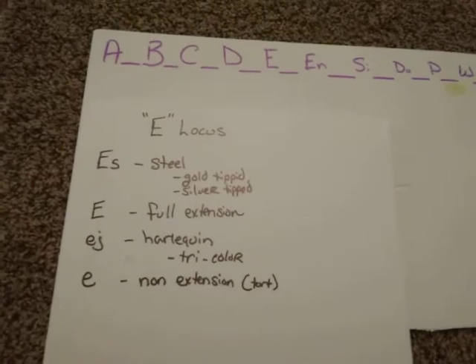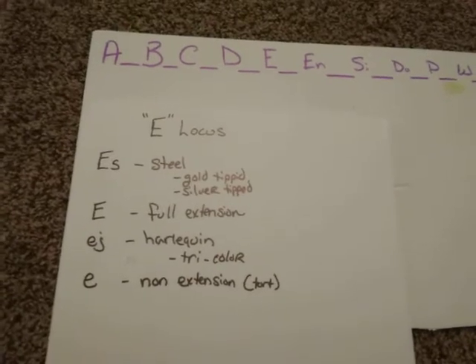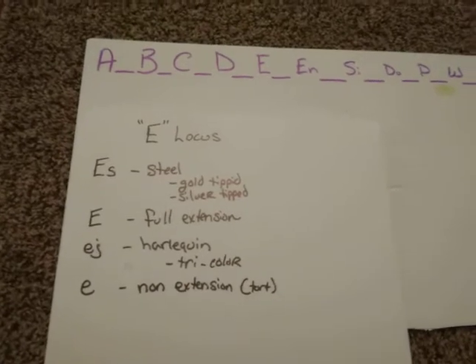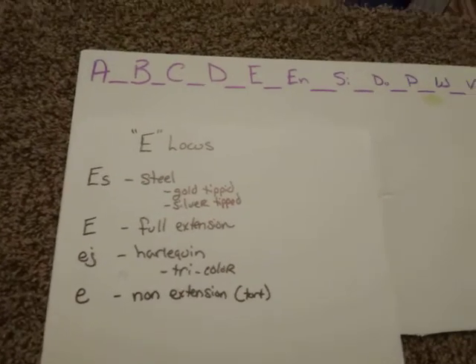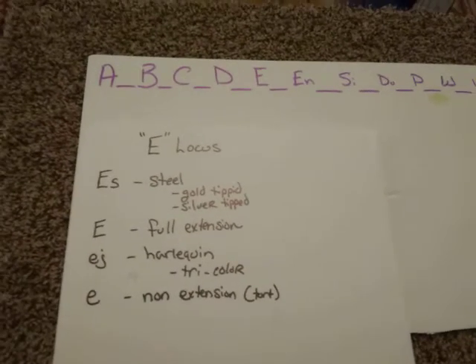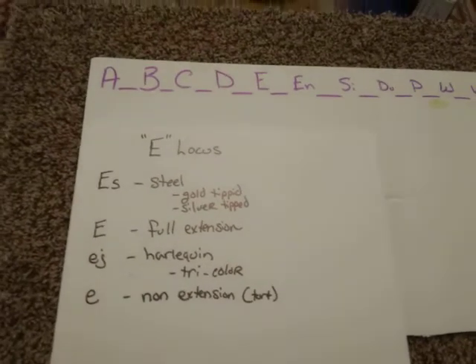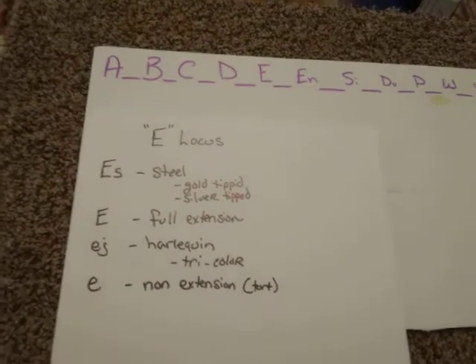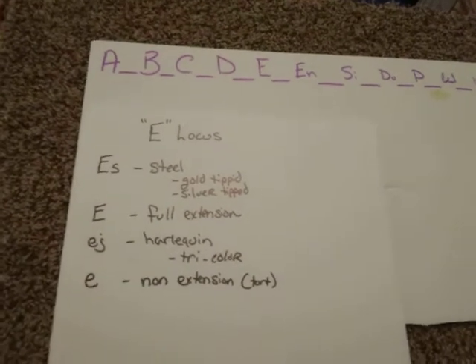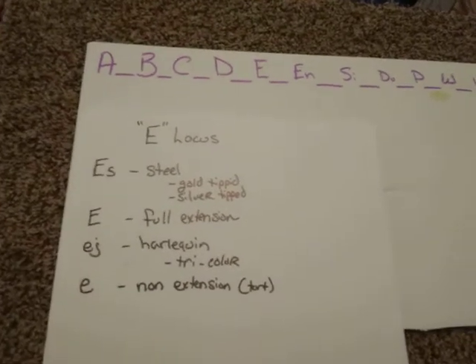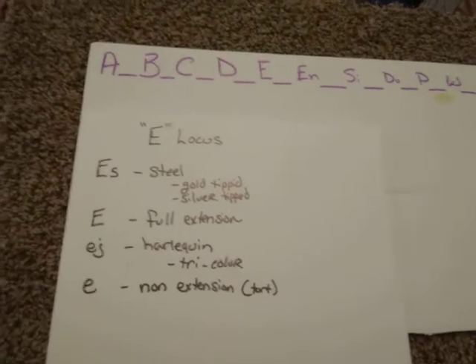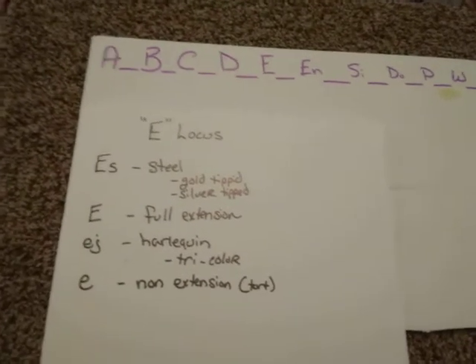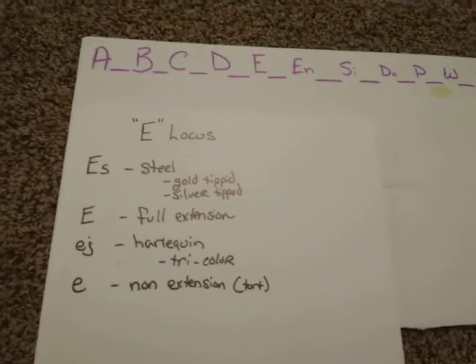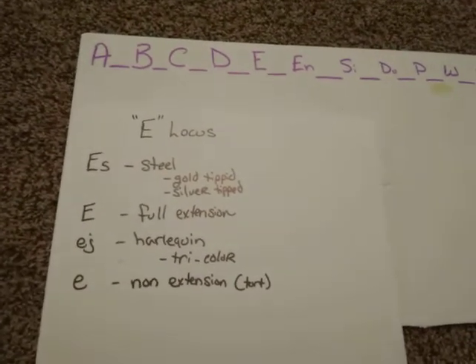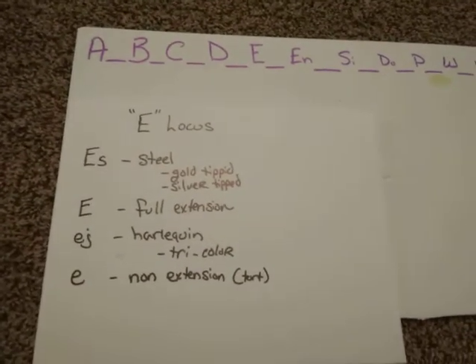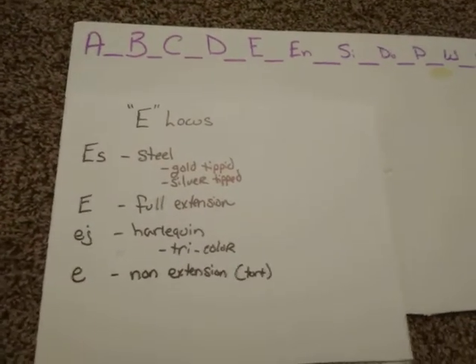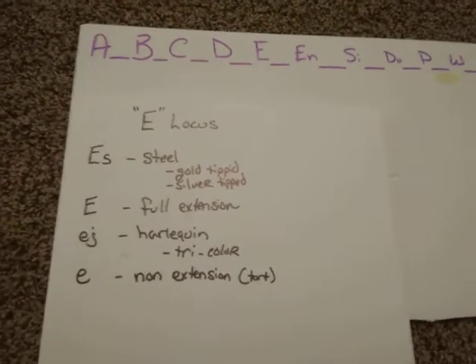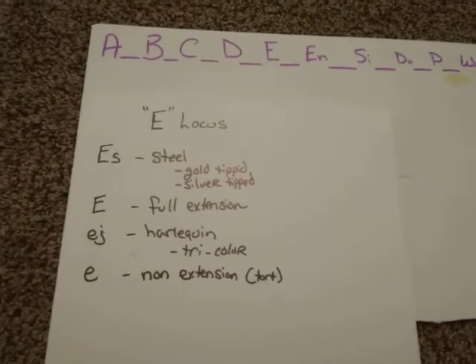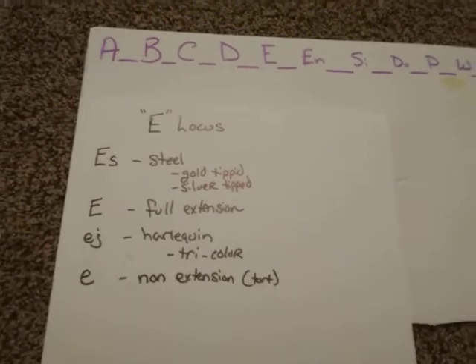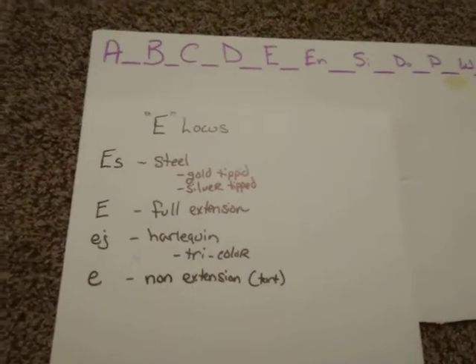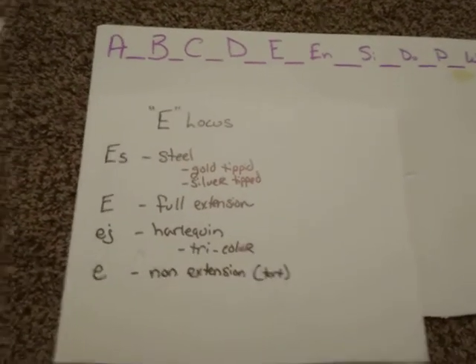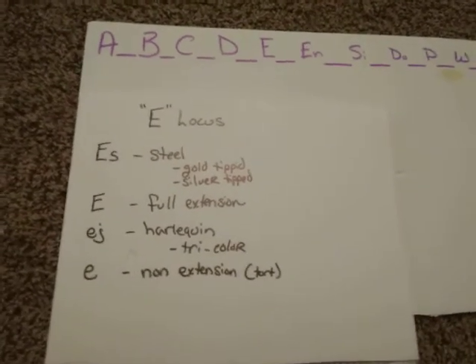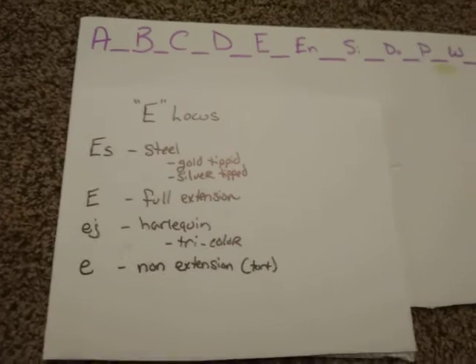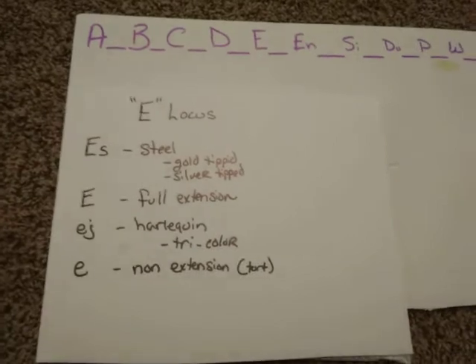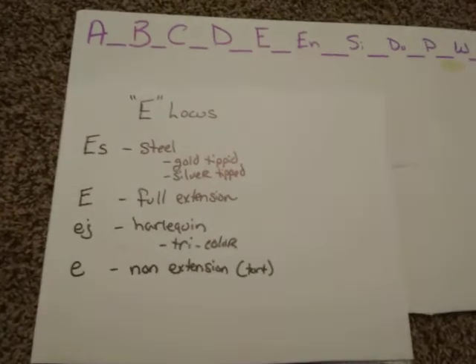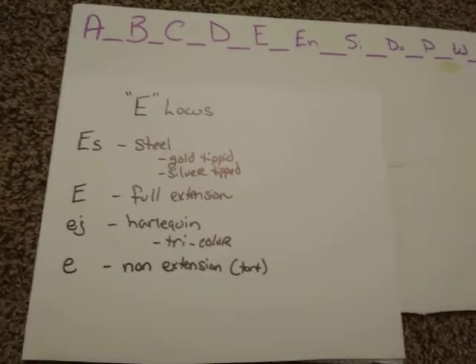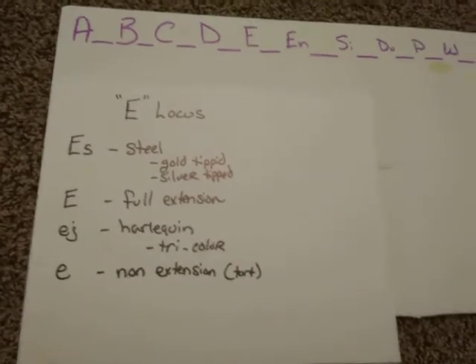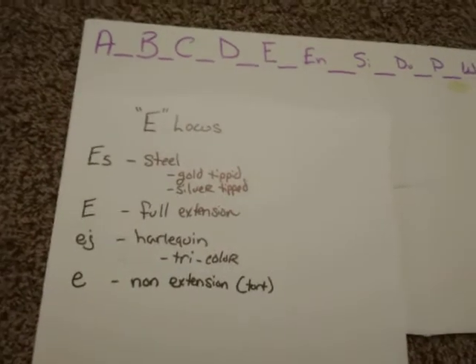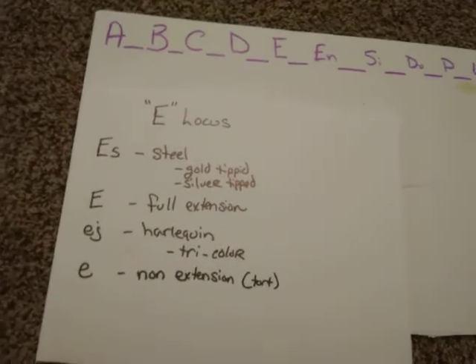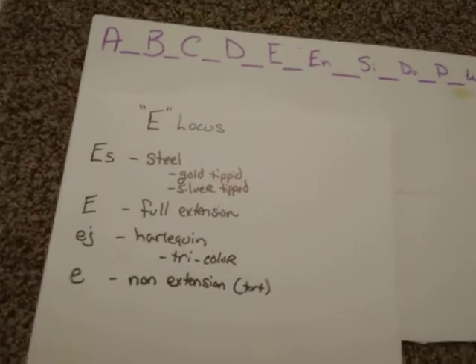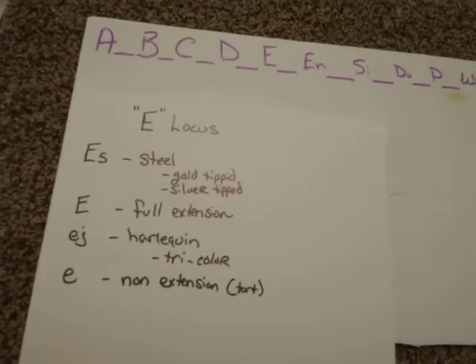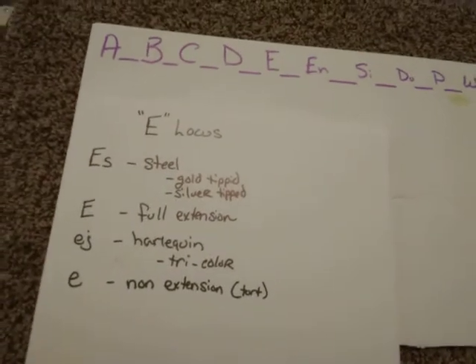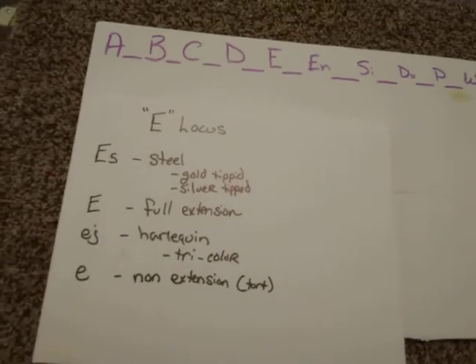The E-locus has four main alleles that take place at it.